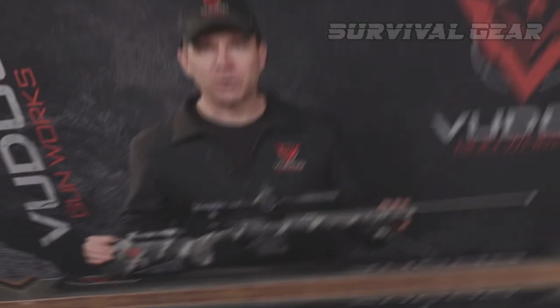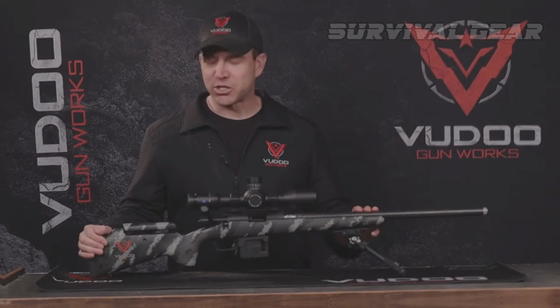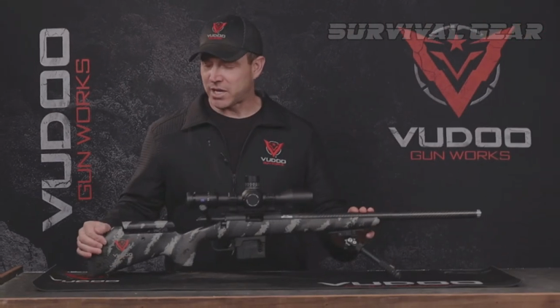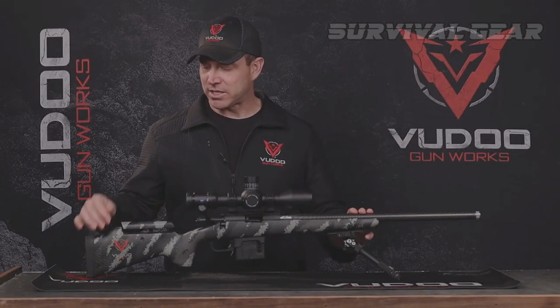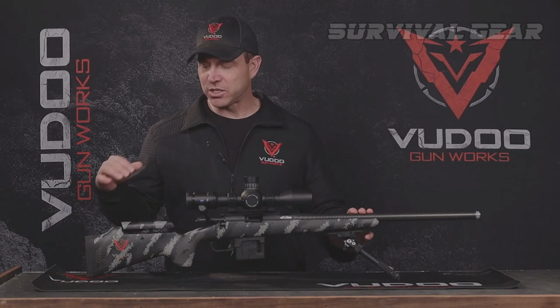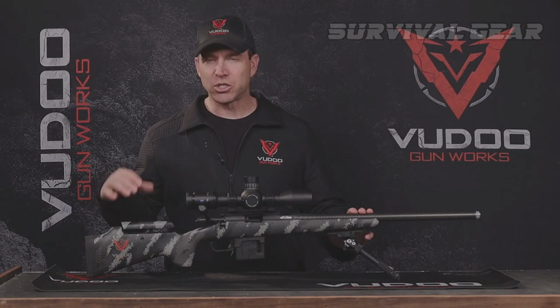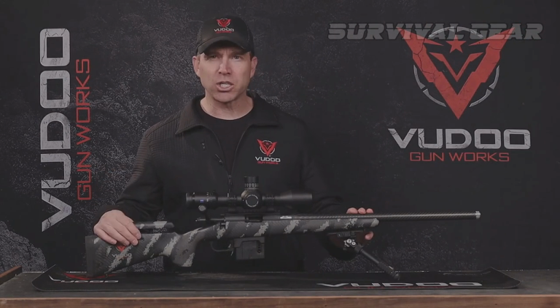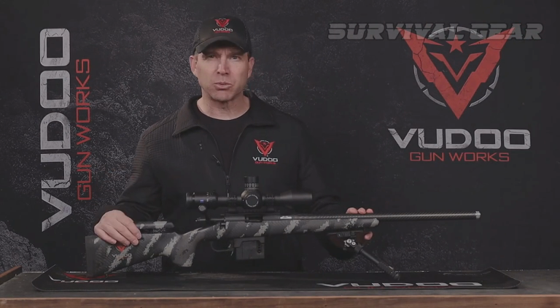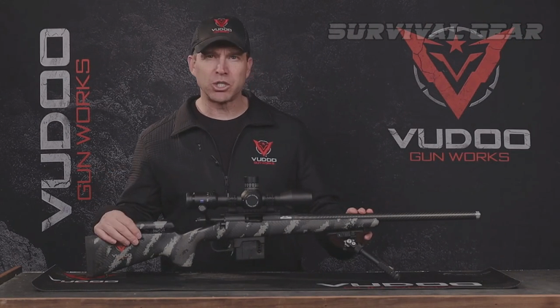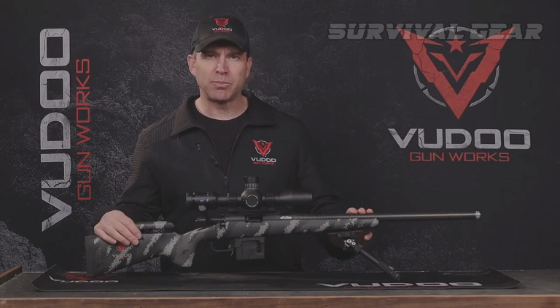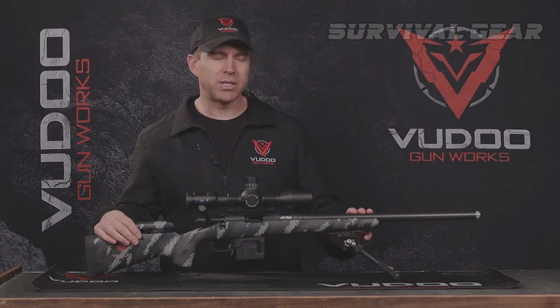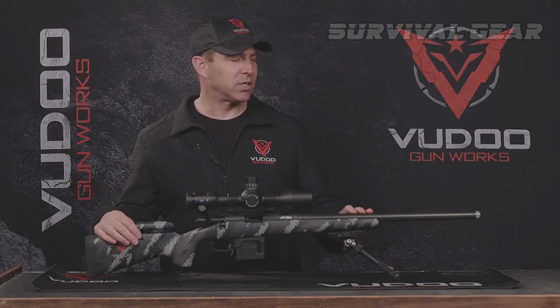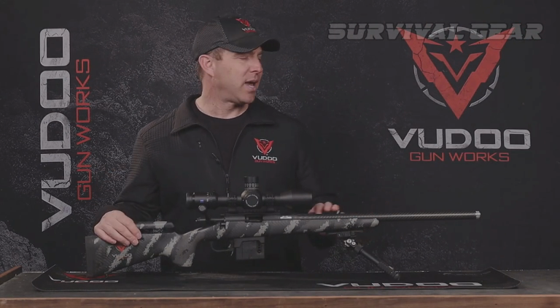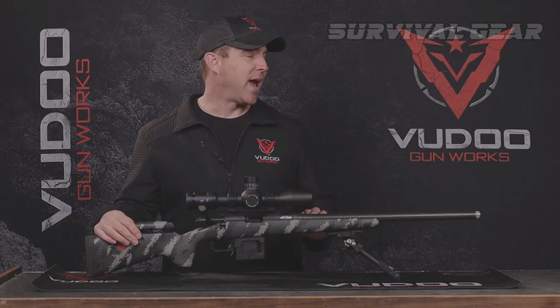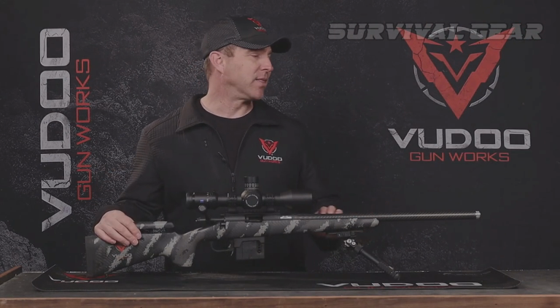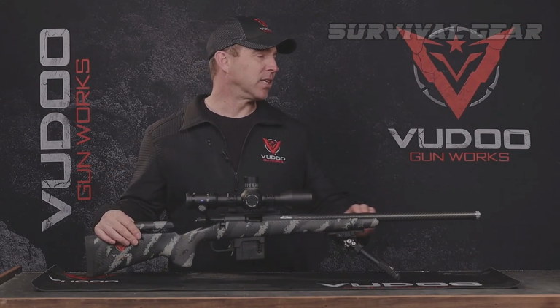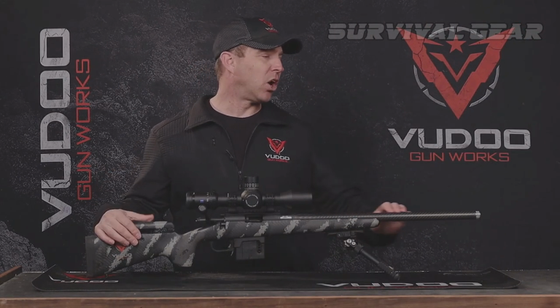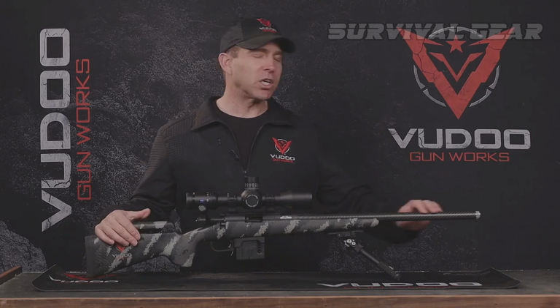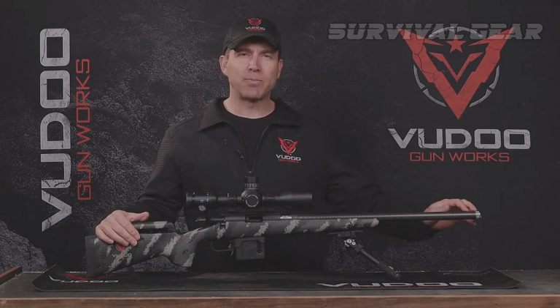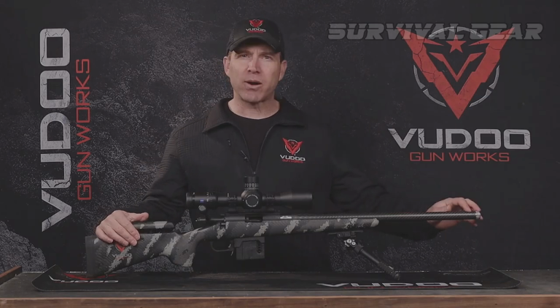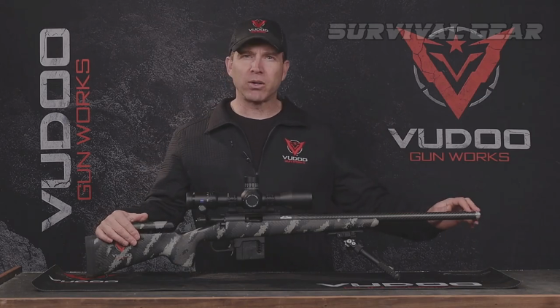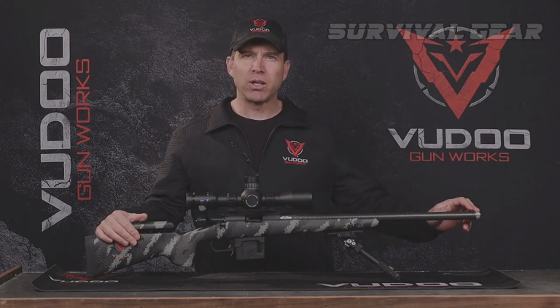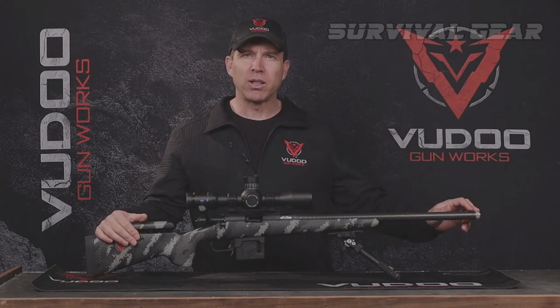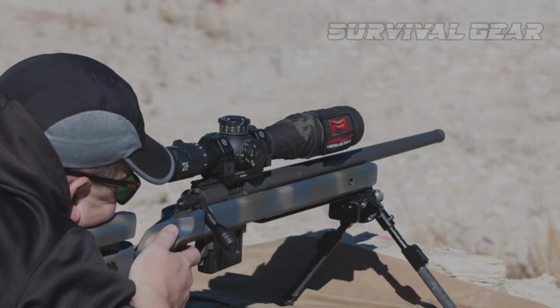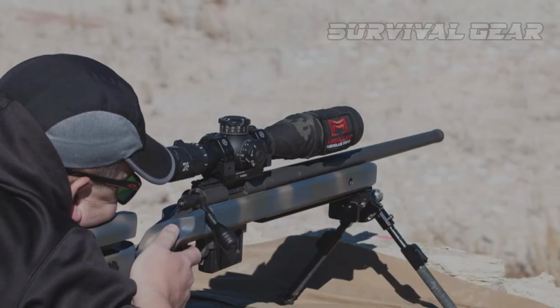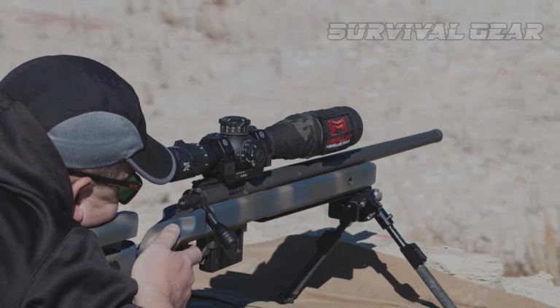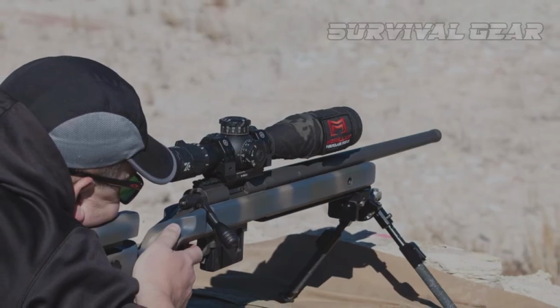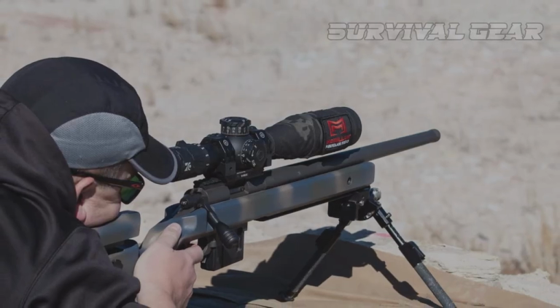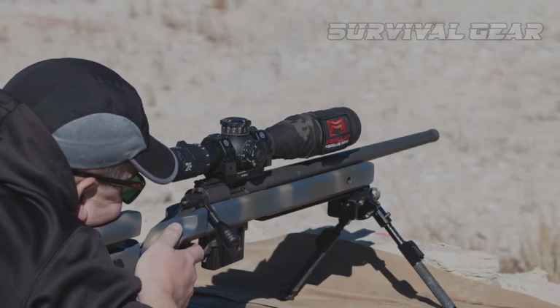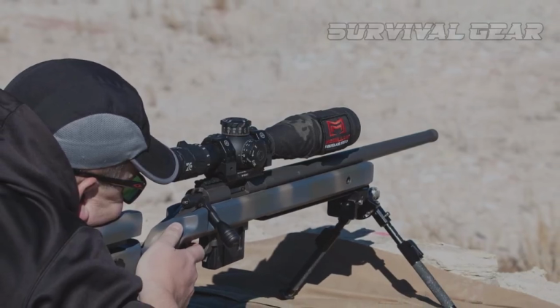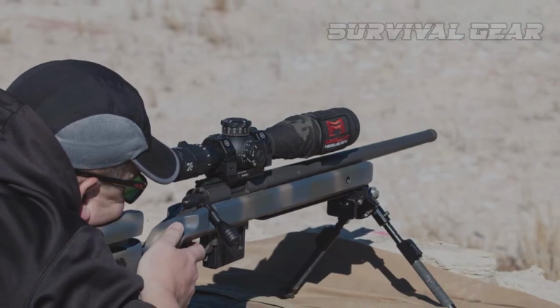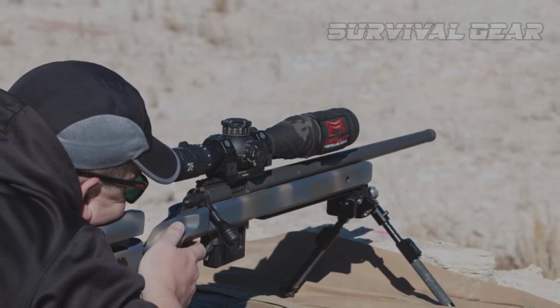Without a doubt, this has been the most enjoyable rimfire rifle I've shot in quite a while.